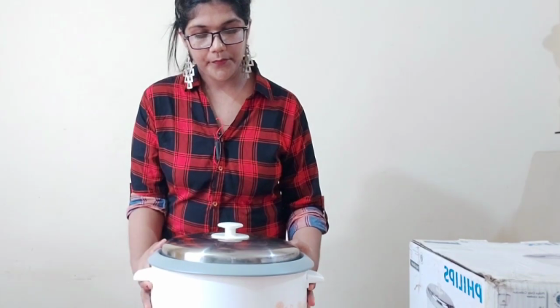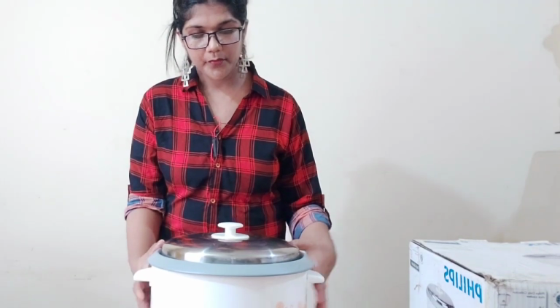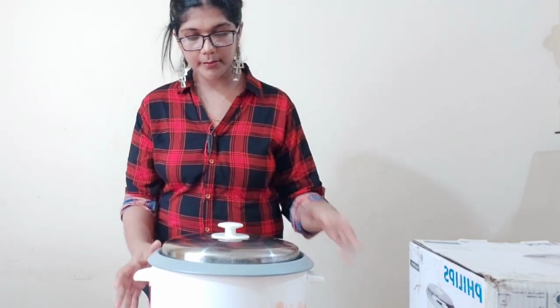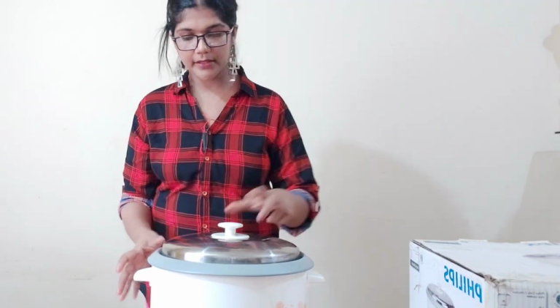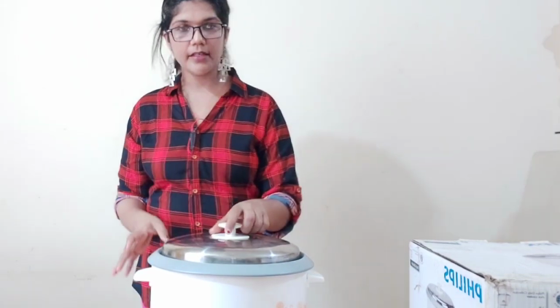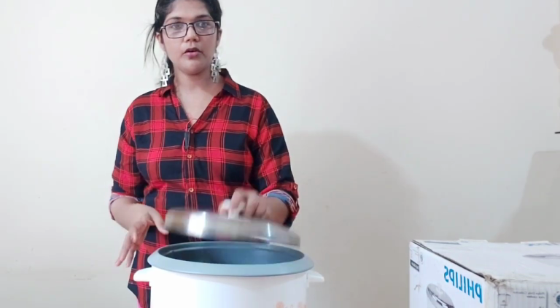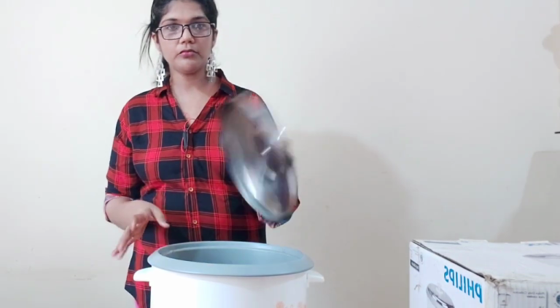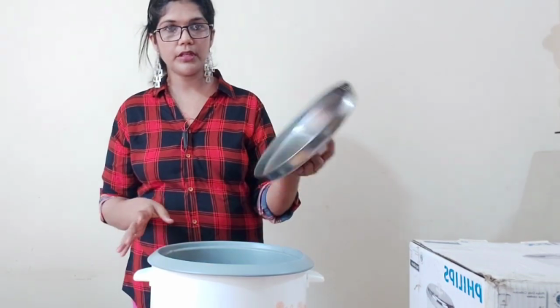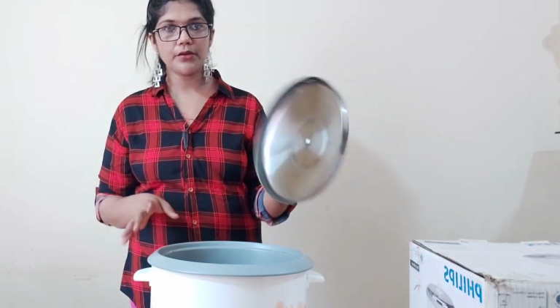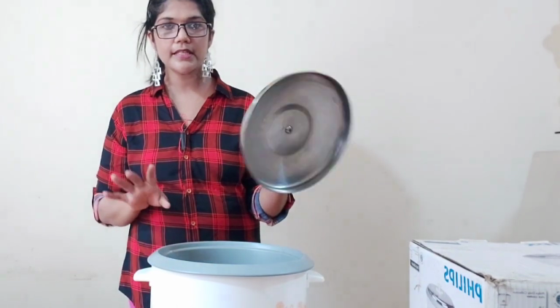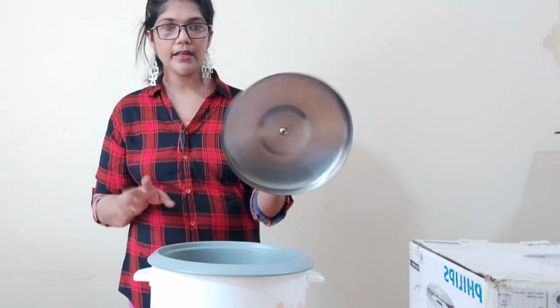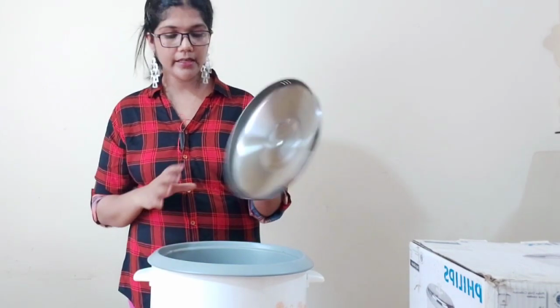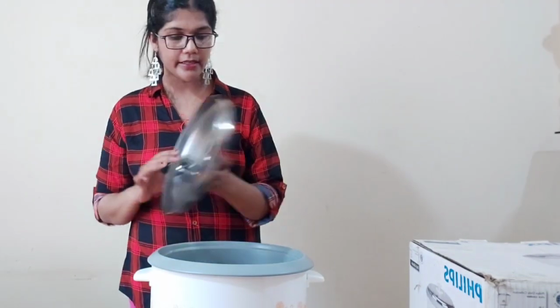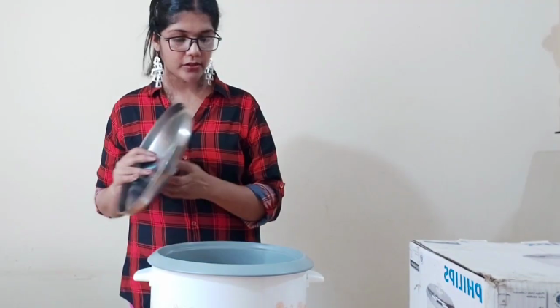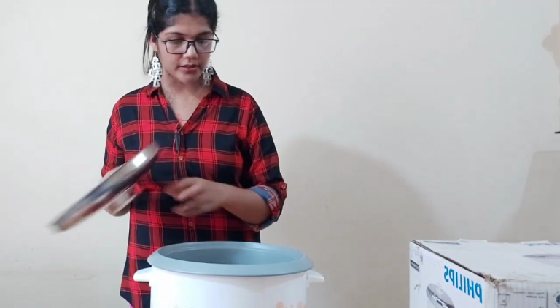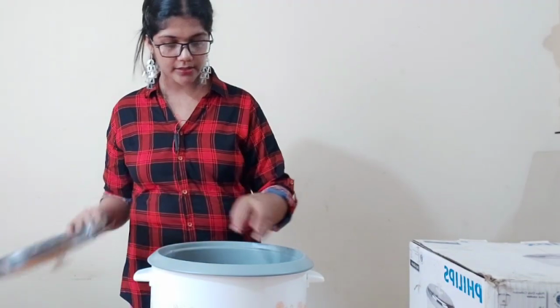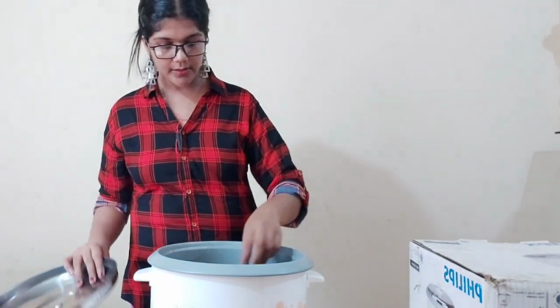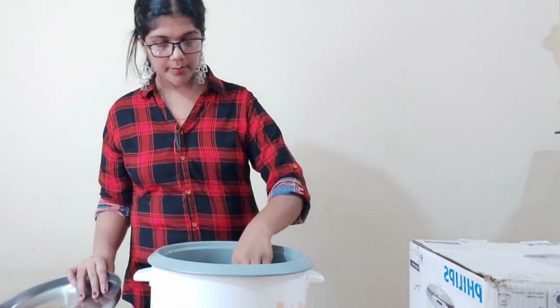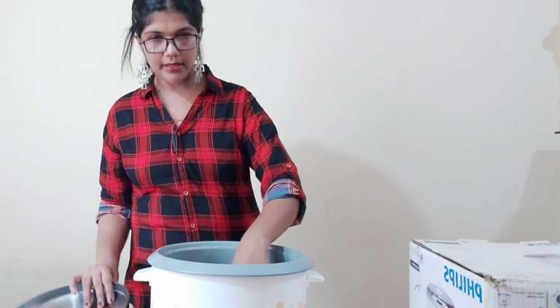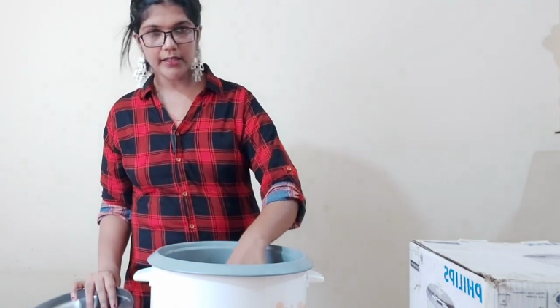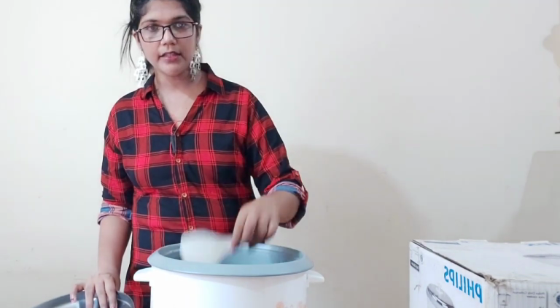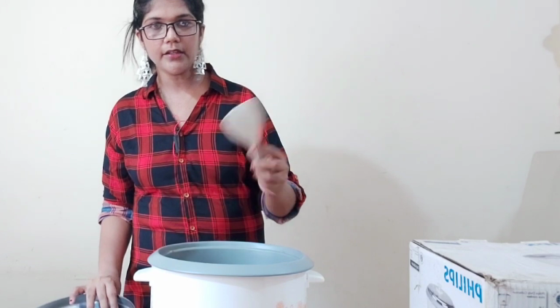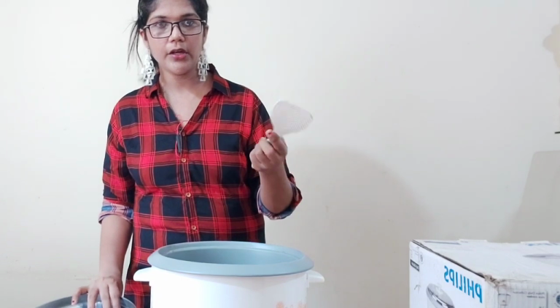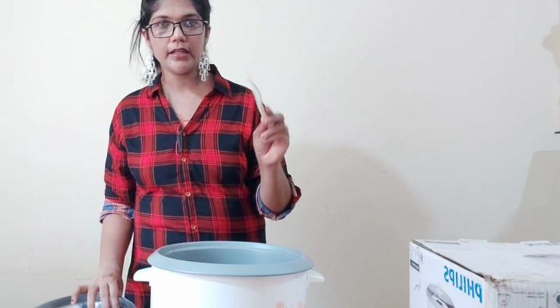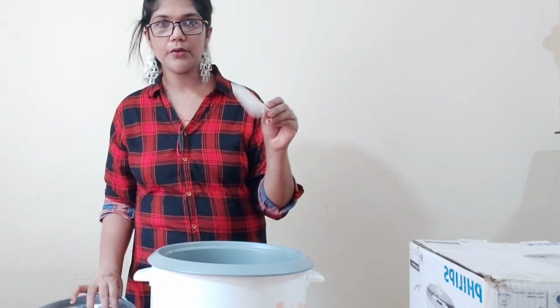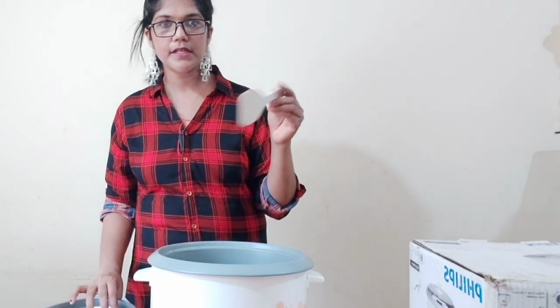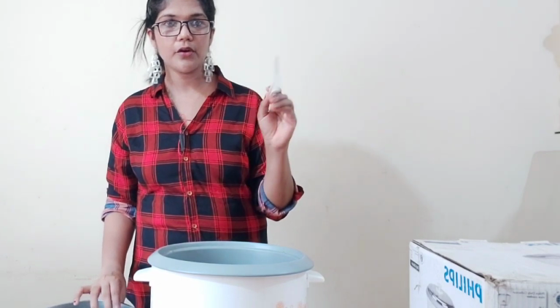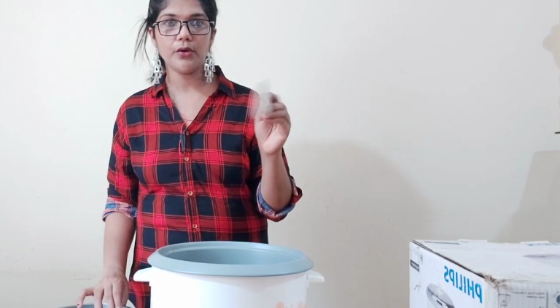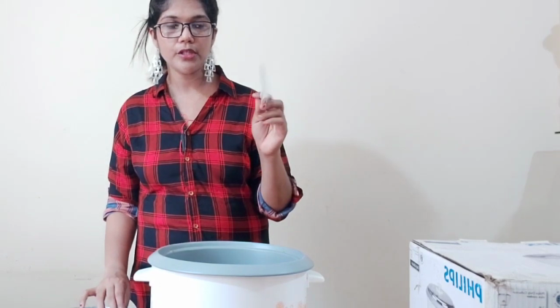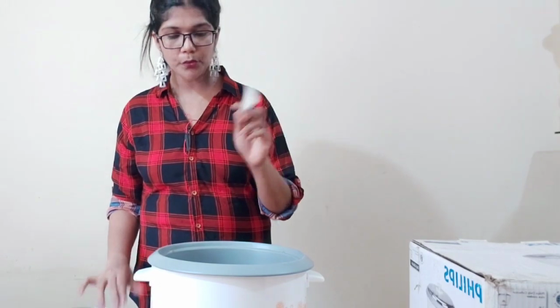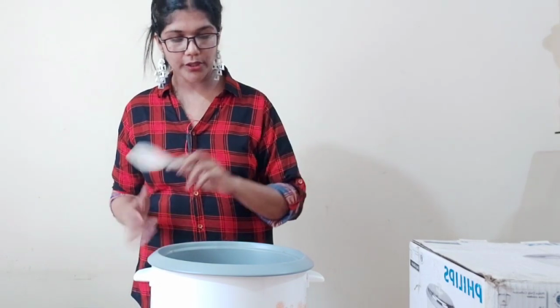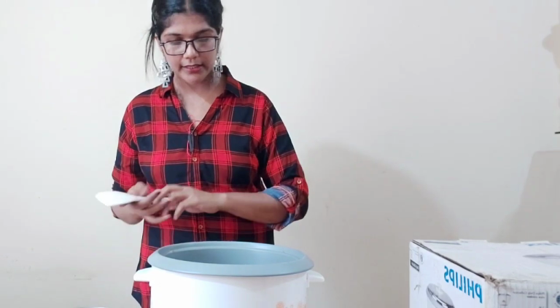The capacity is 2.8L. This is a steel lid.